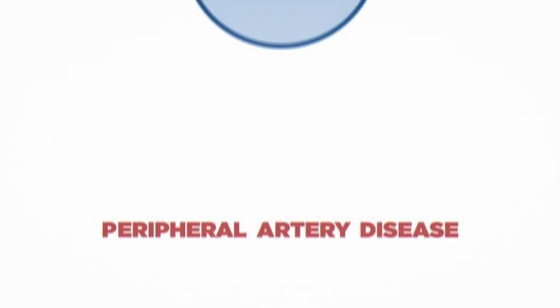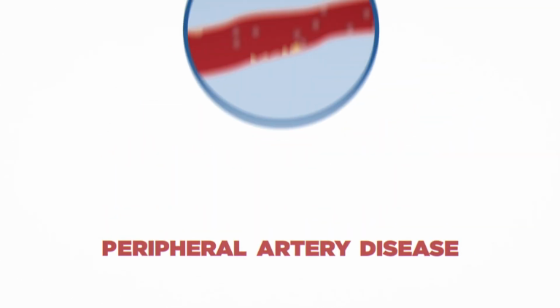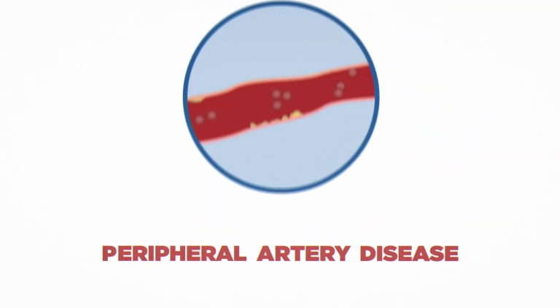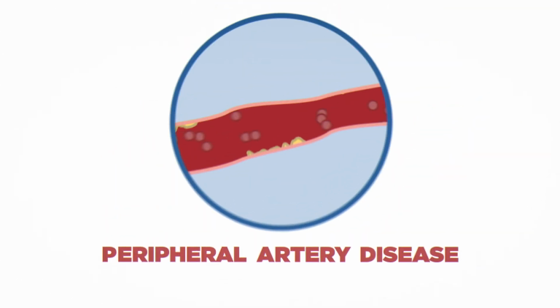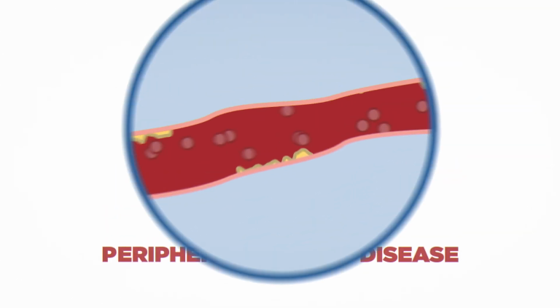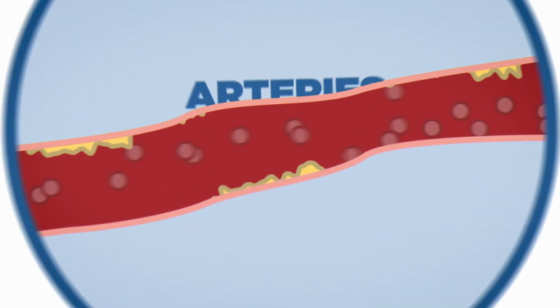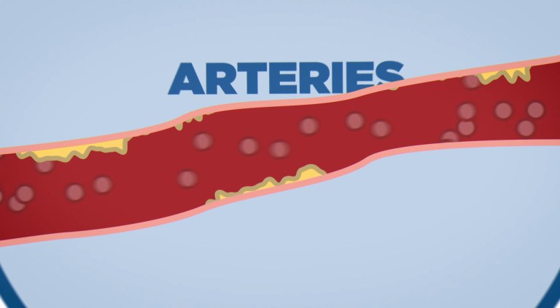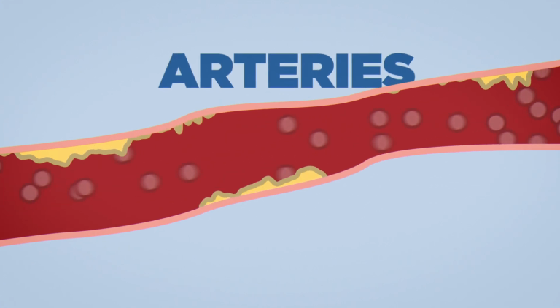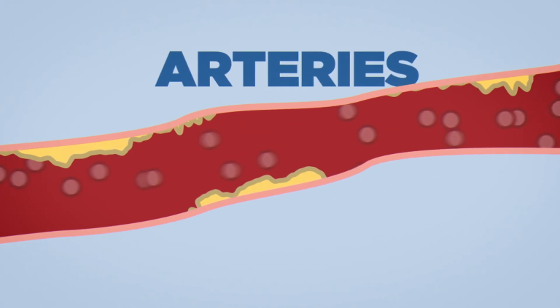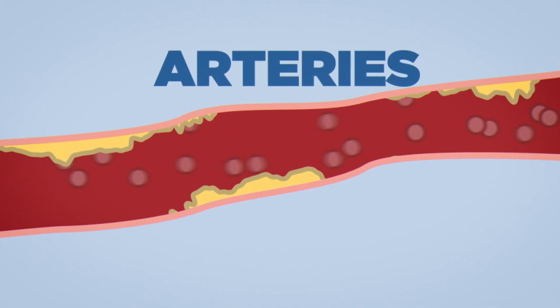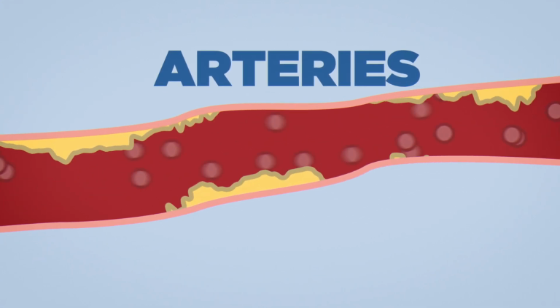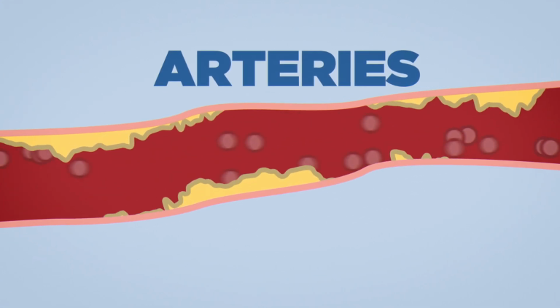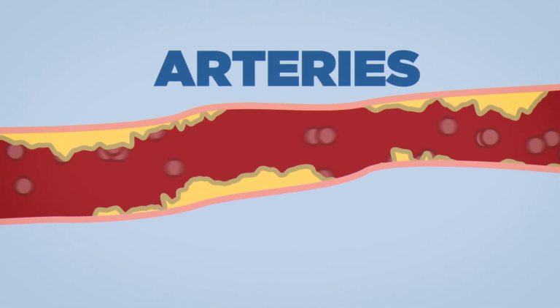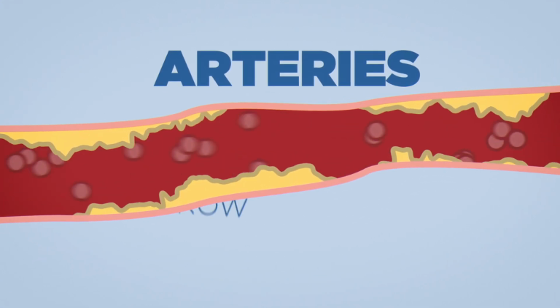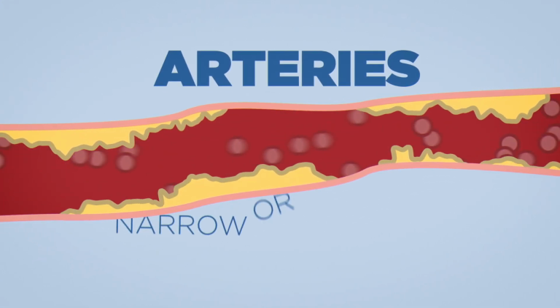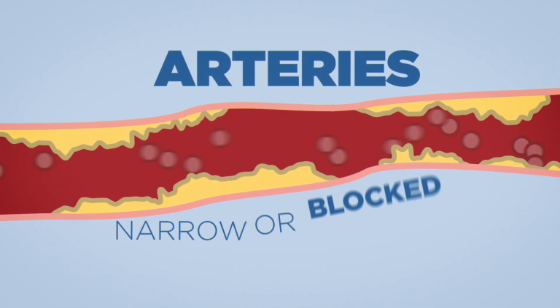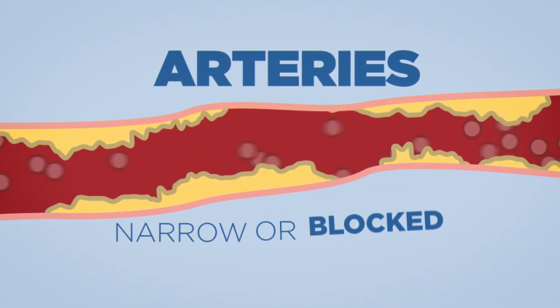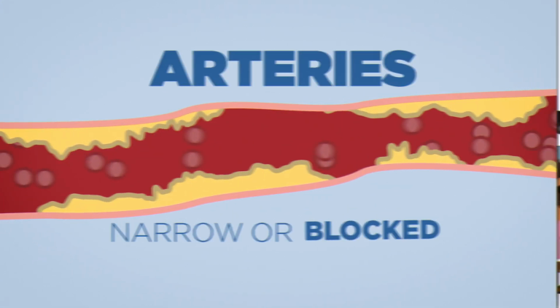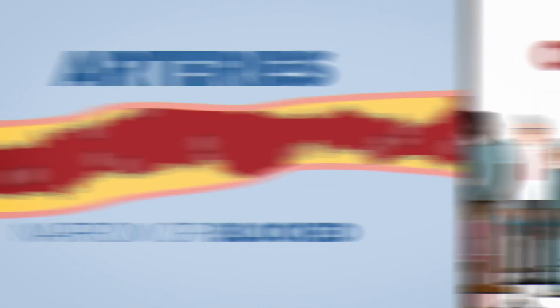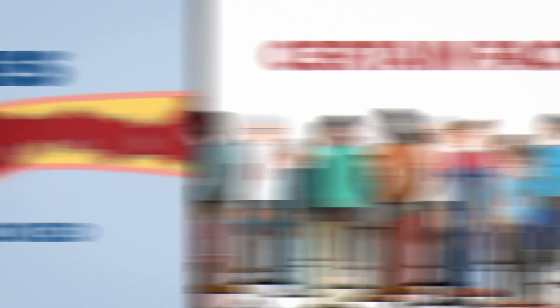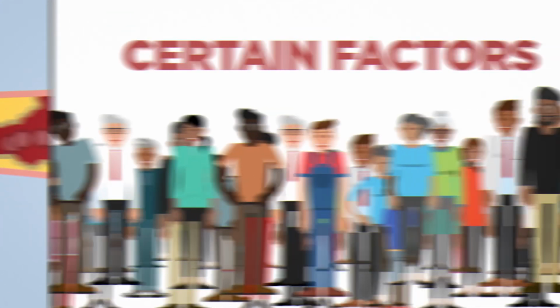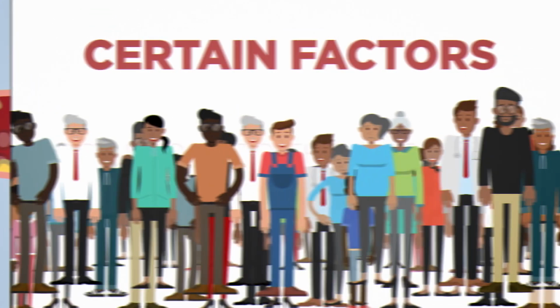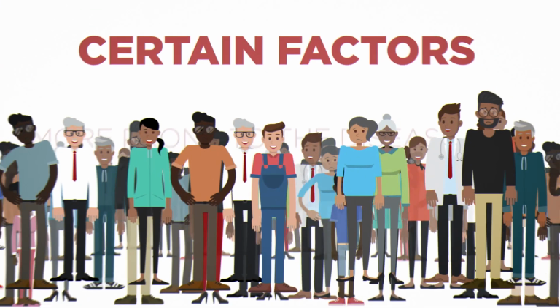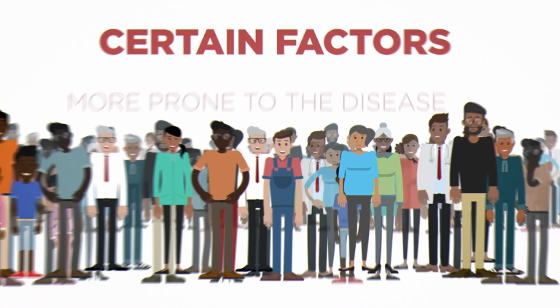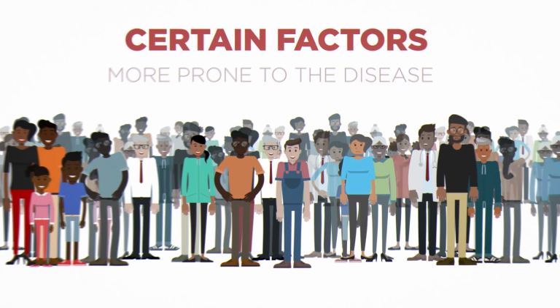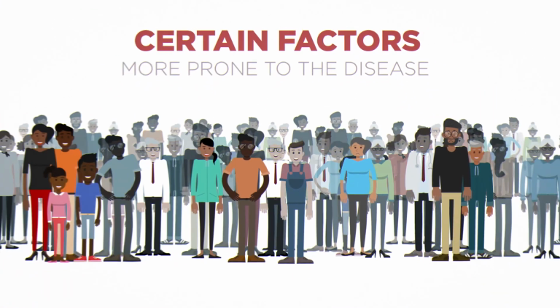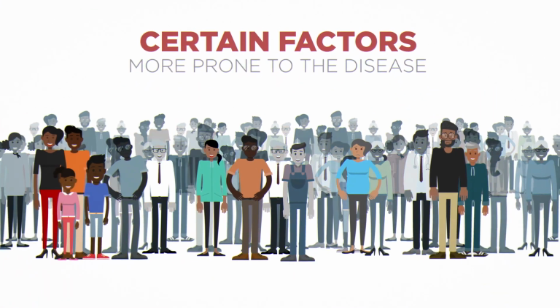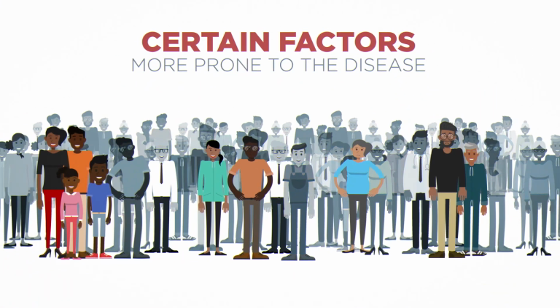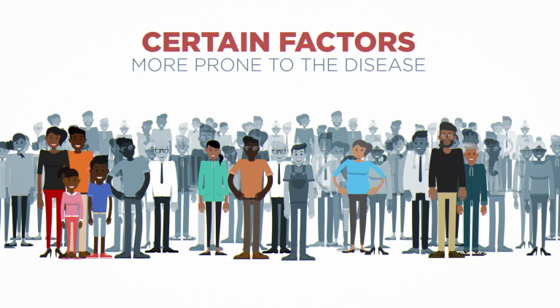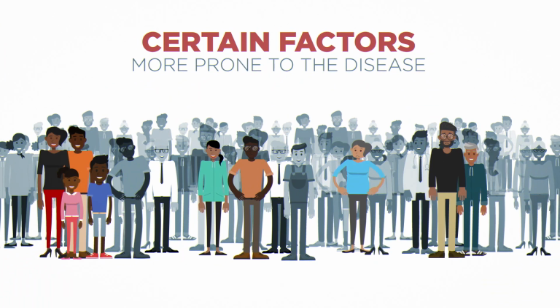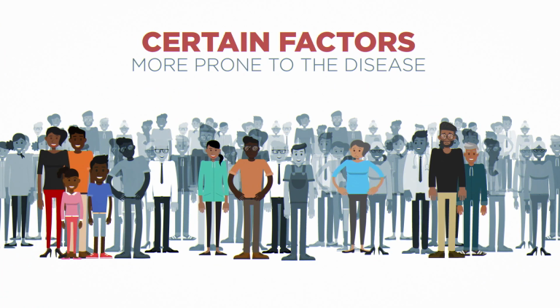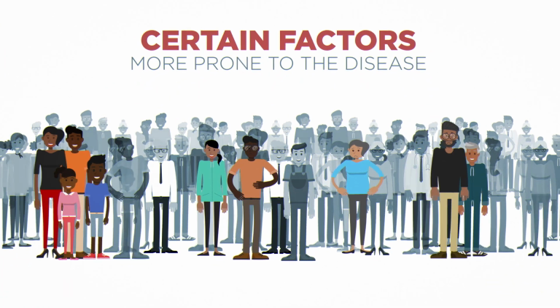PAD happens when arteries, usually in the legs, become narrow or blocked, and certain factors make people more prone to the disease than others.